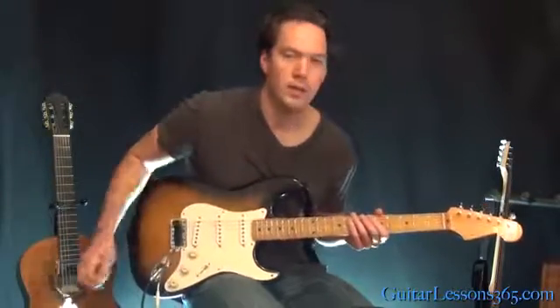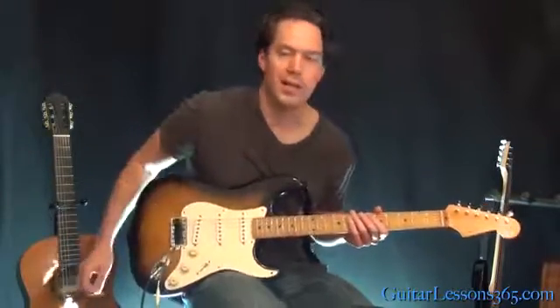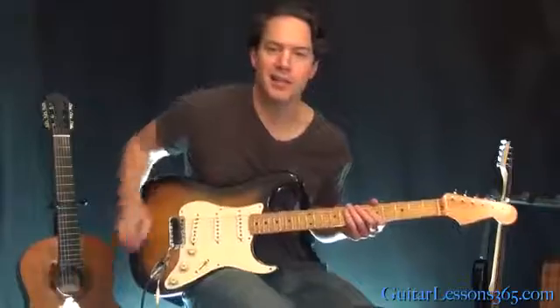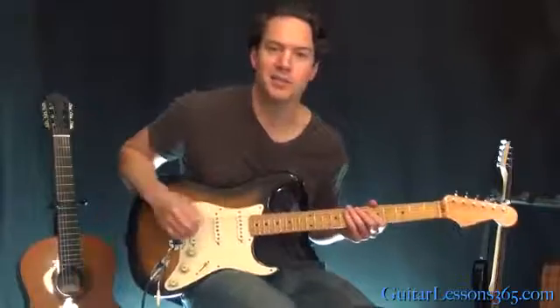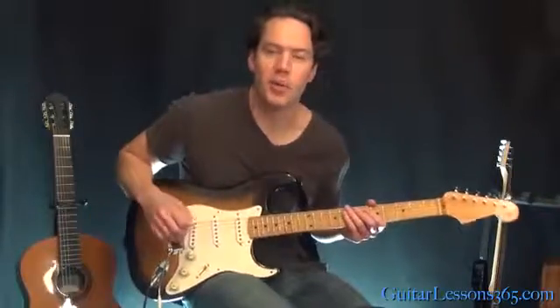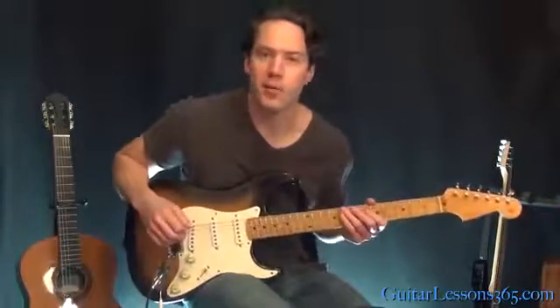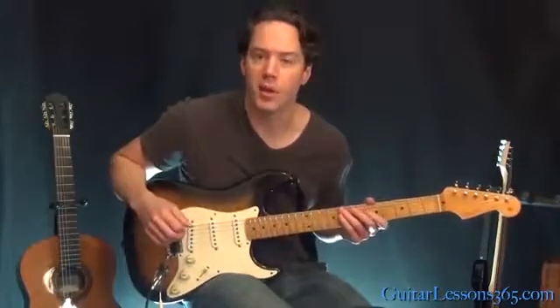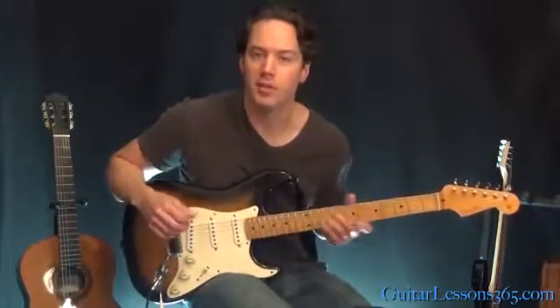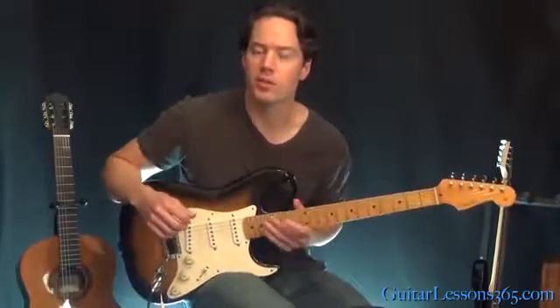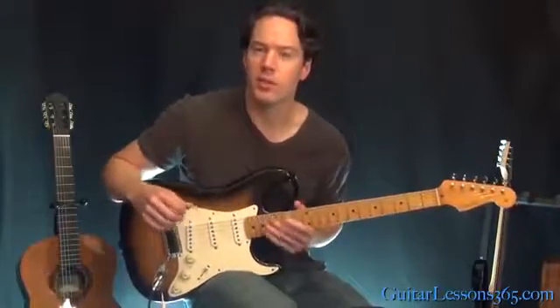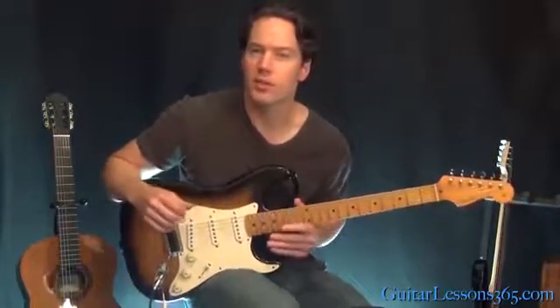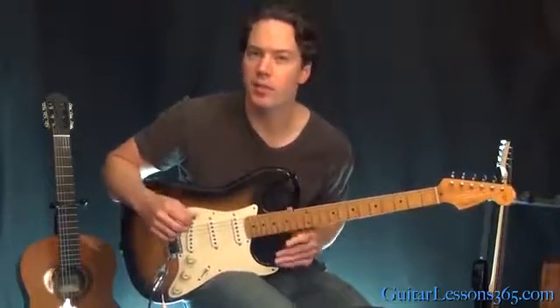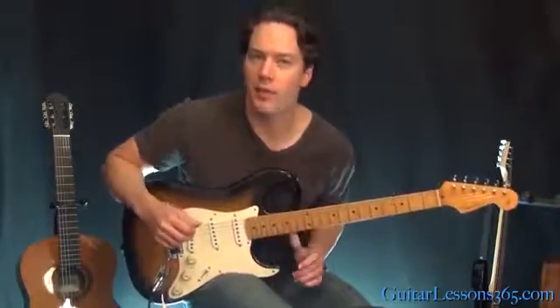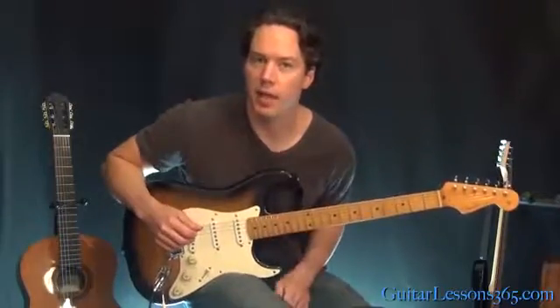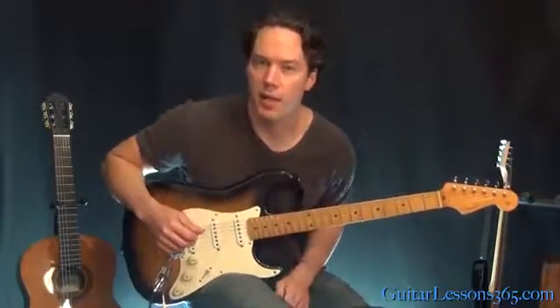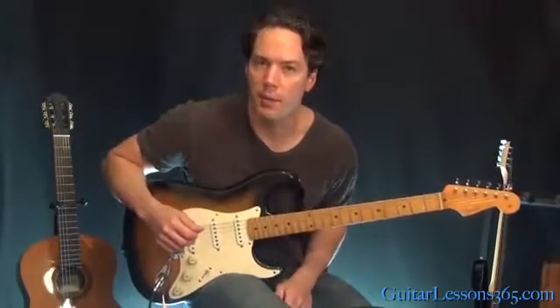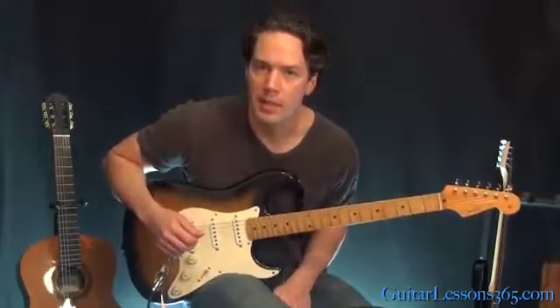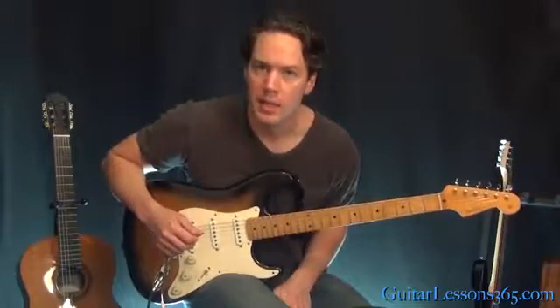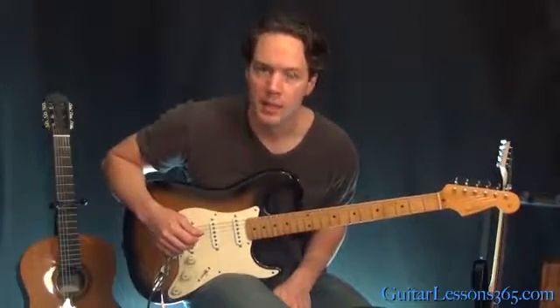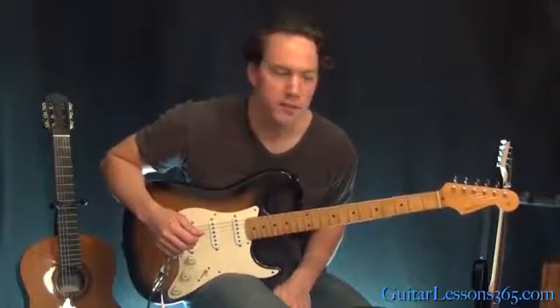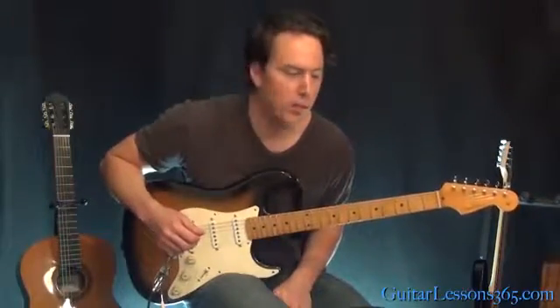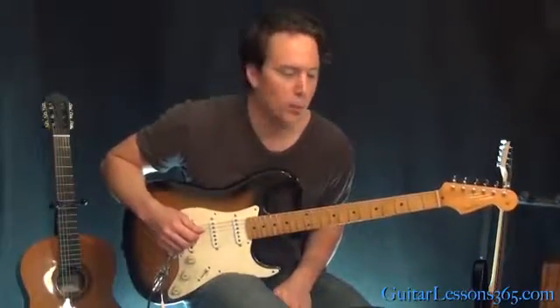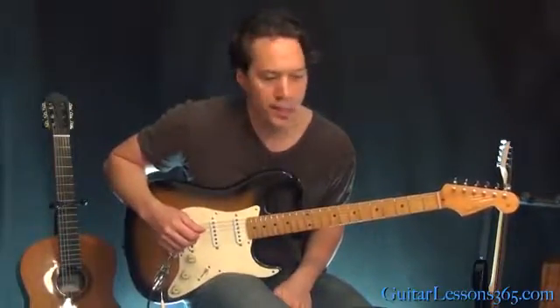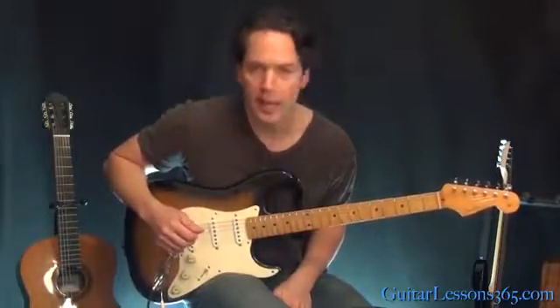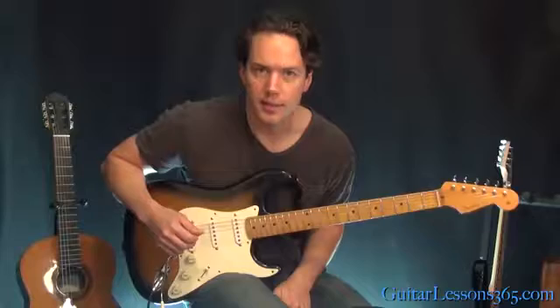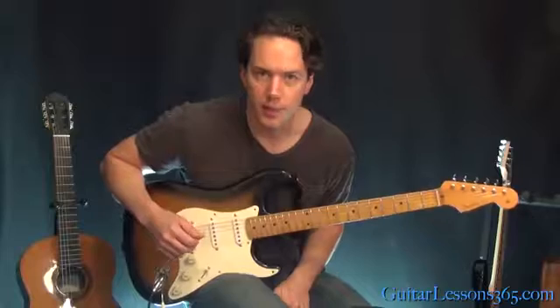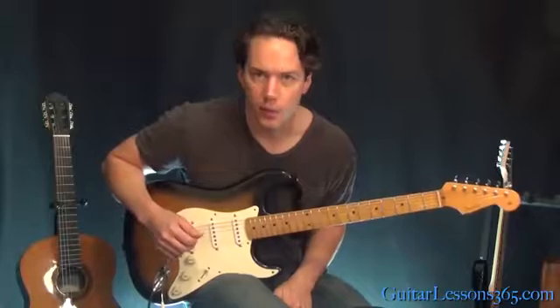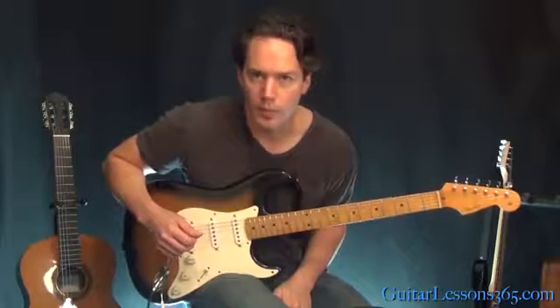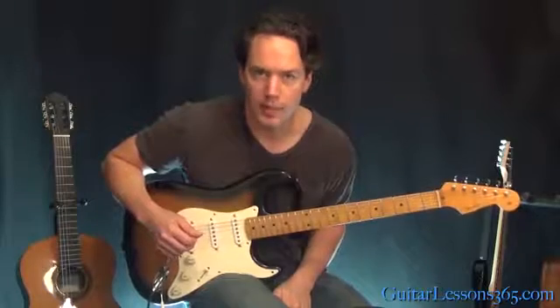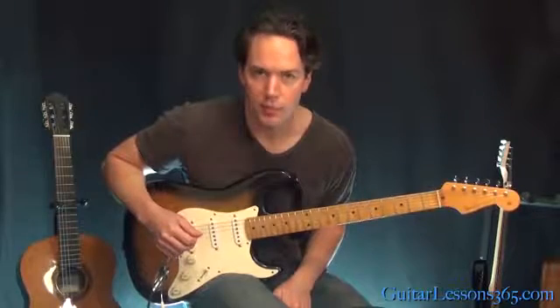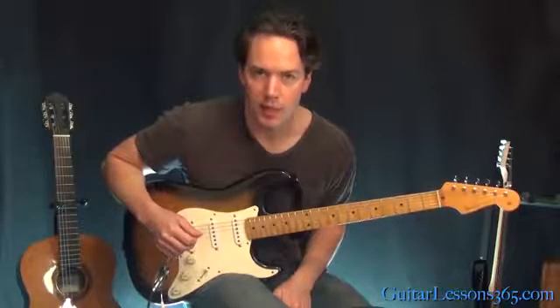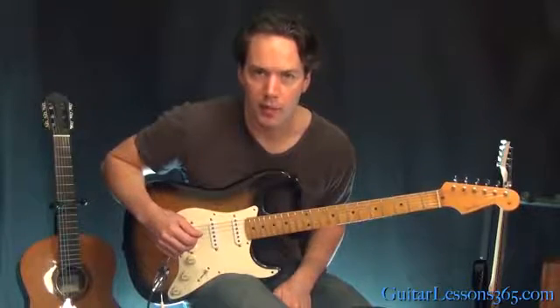Hey guys, it's Carl Brown, guitarist at guitarists365.com. Here is the Week 8 Weekly Technique Workout.